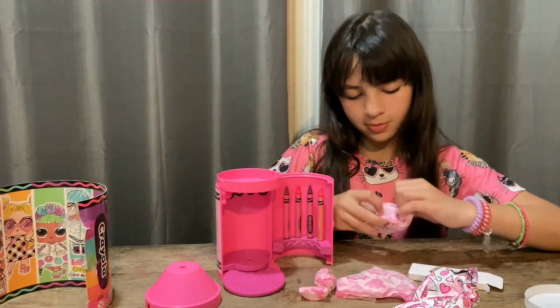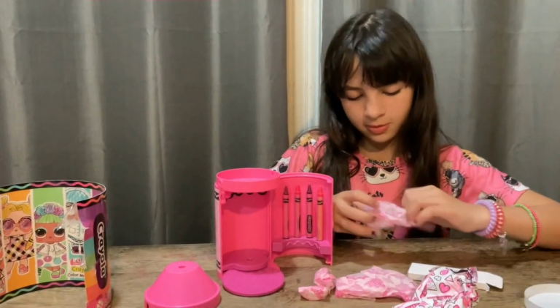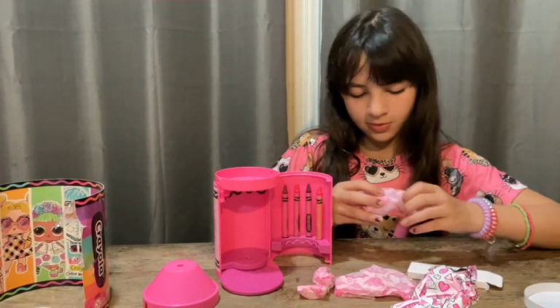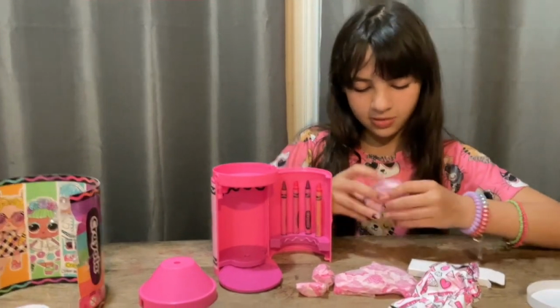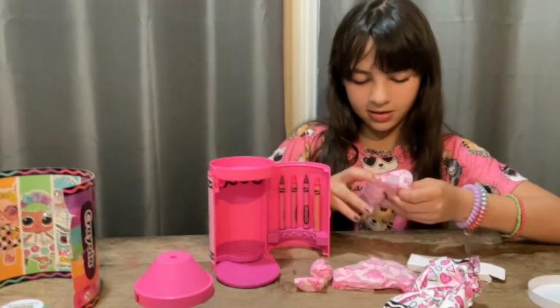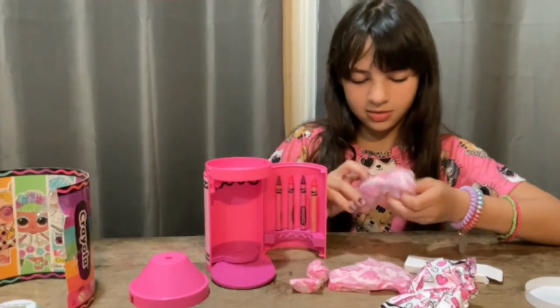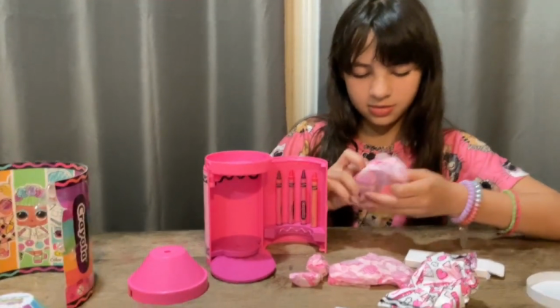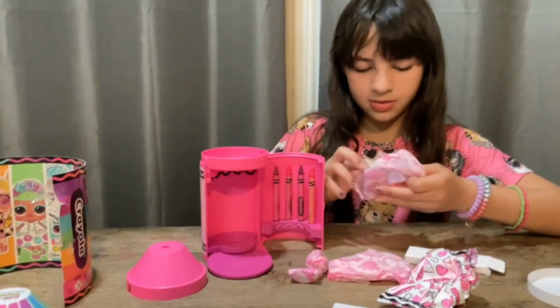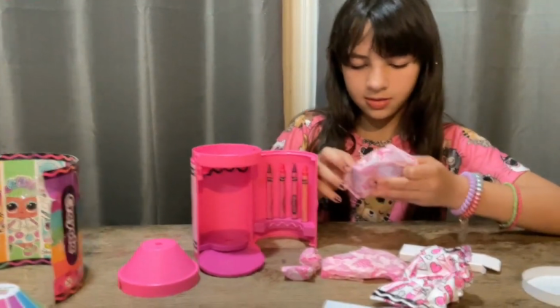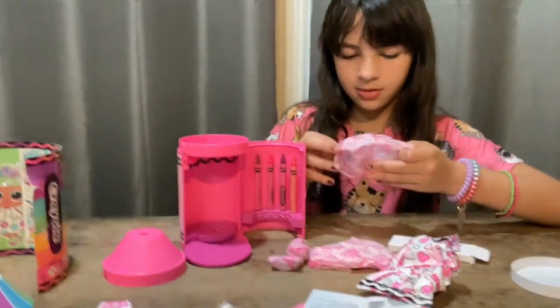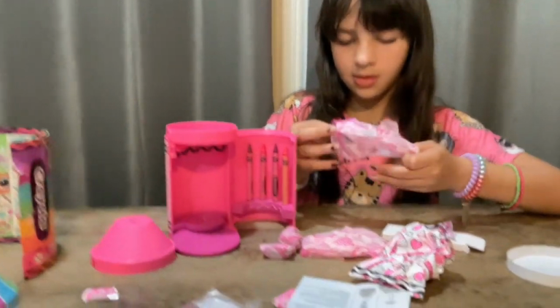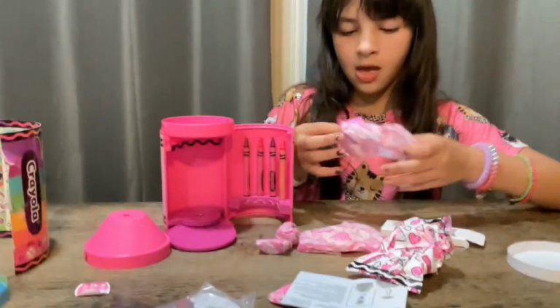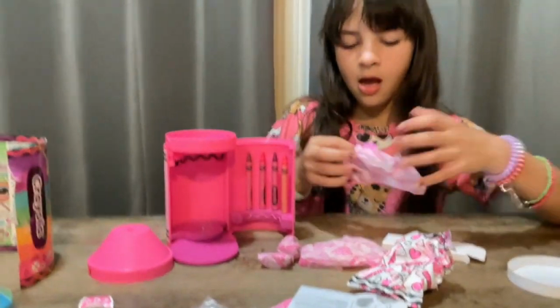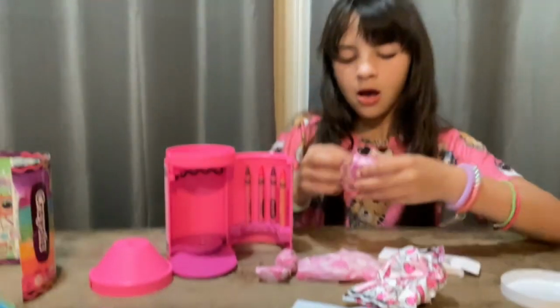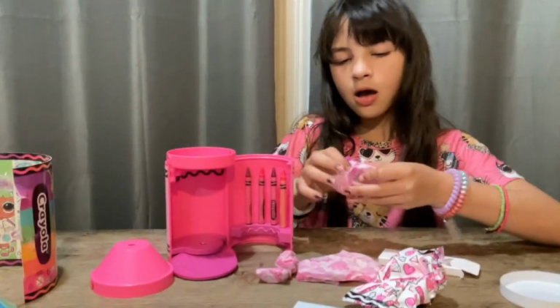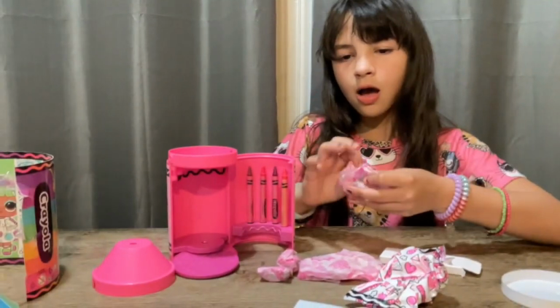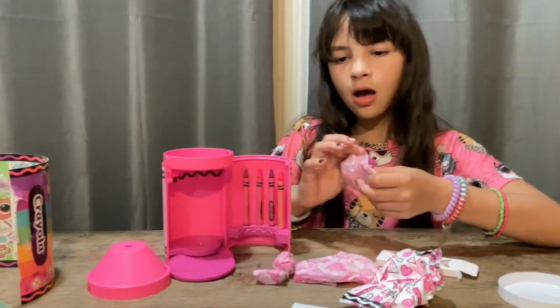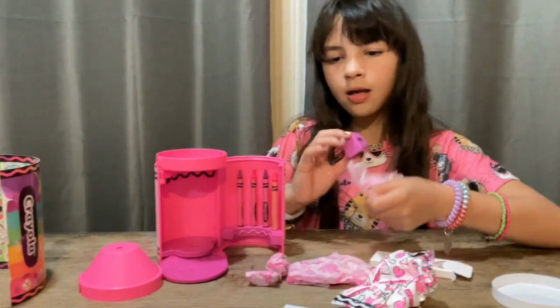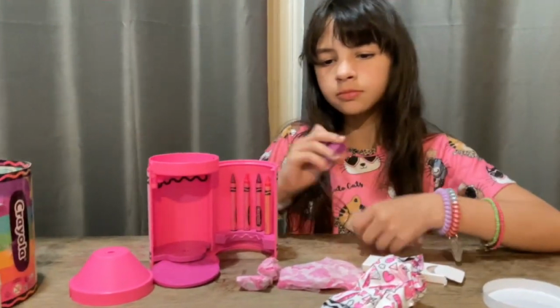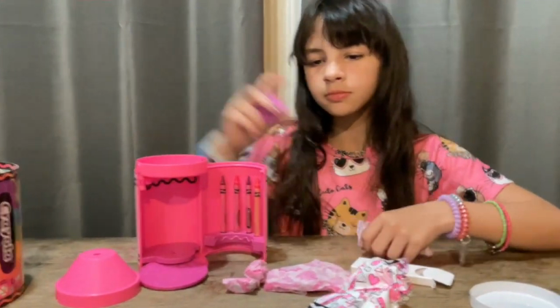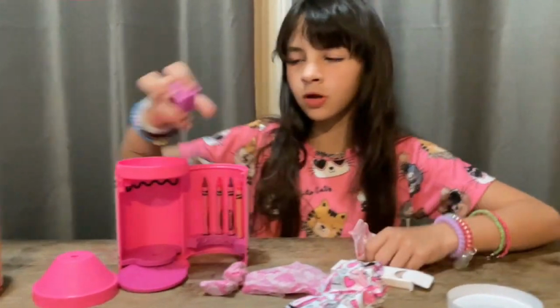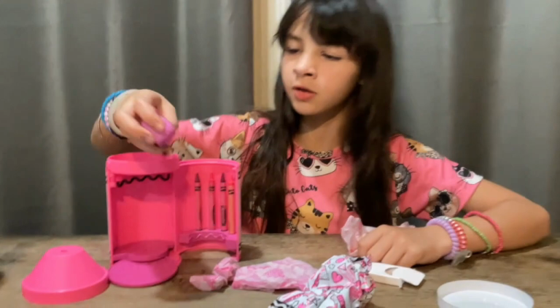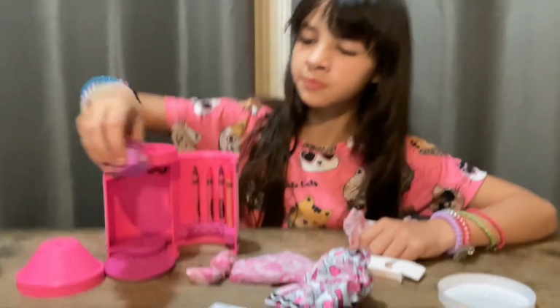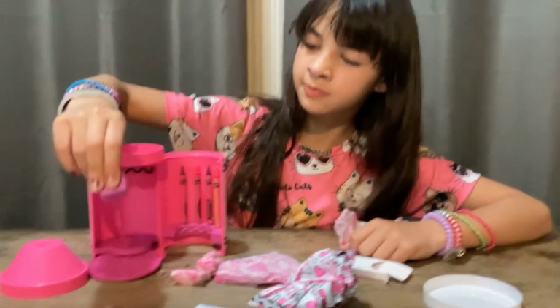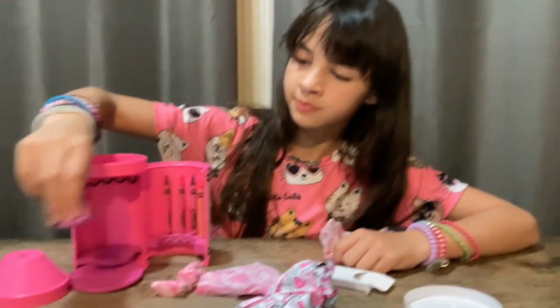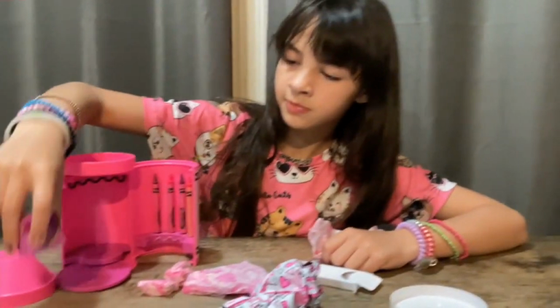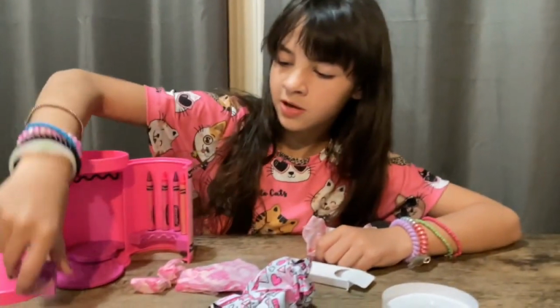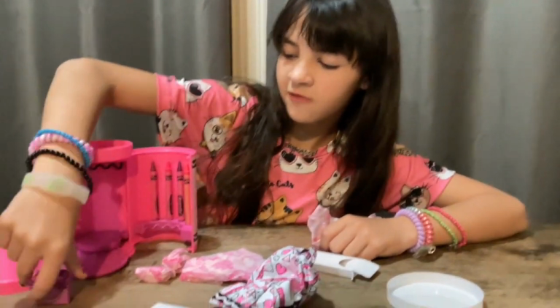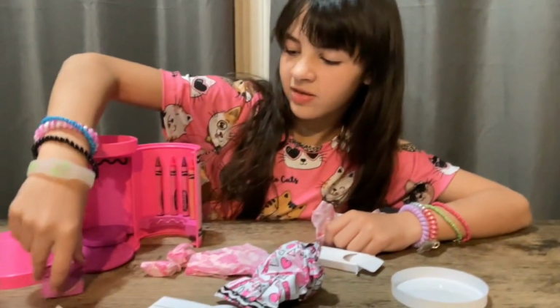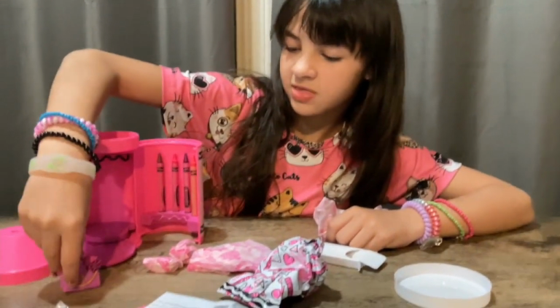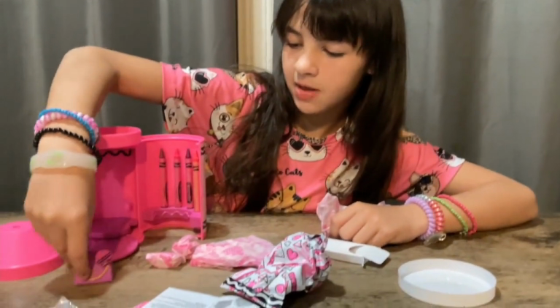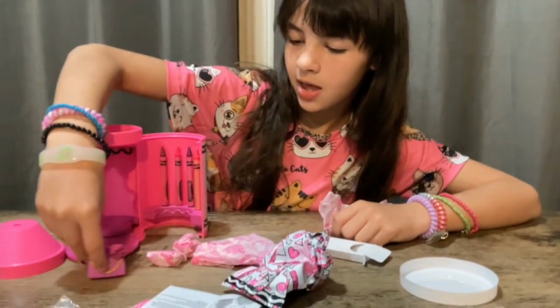What is this? Oh, look. Look at this fancy bag.